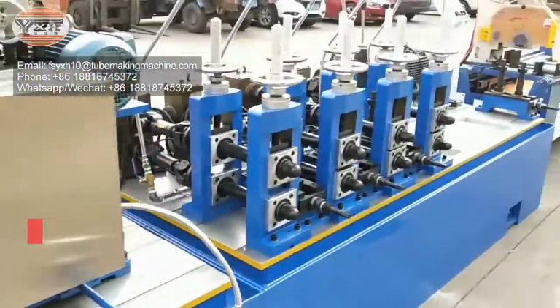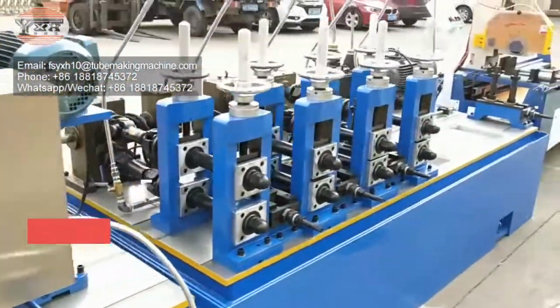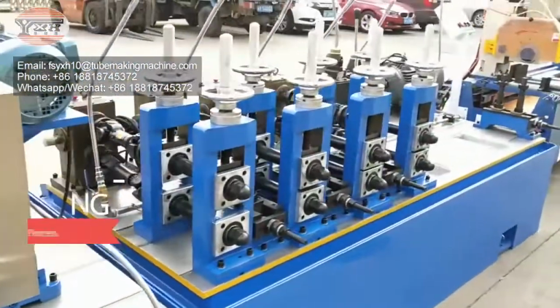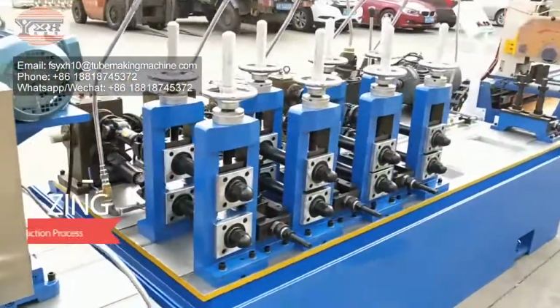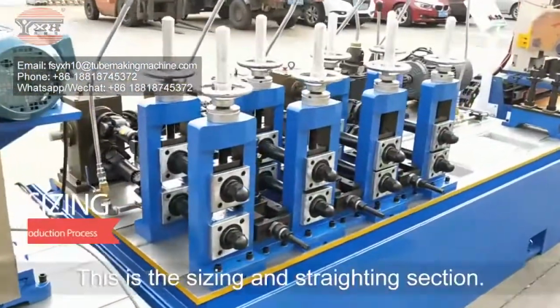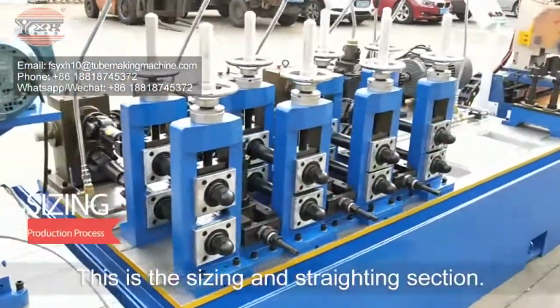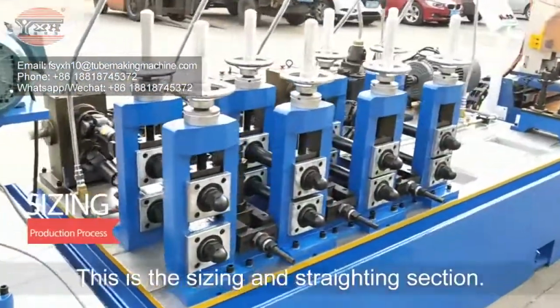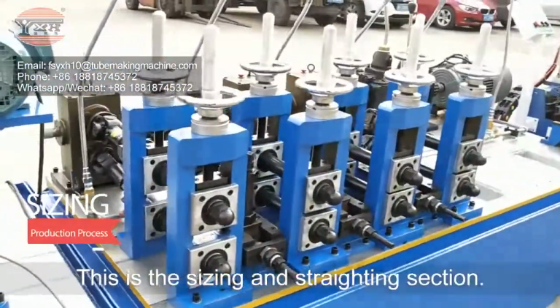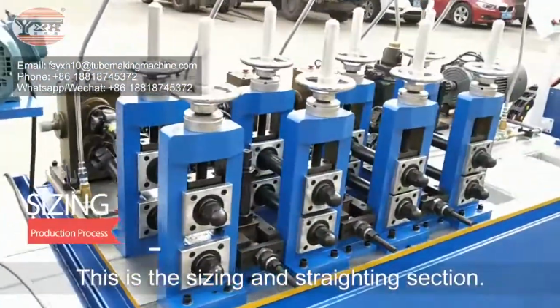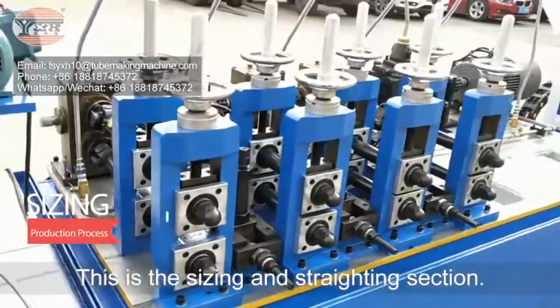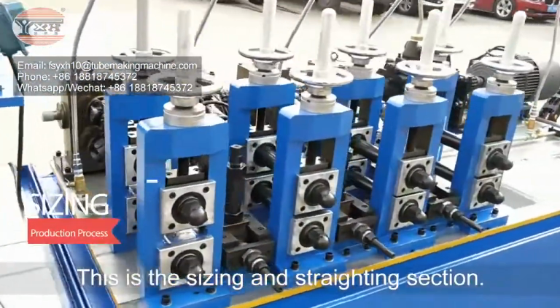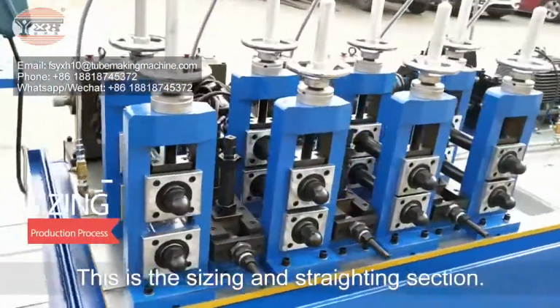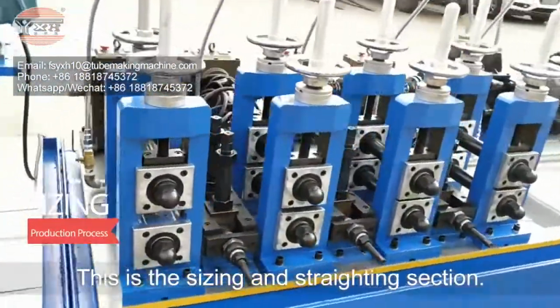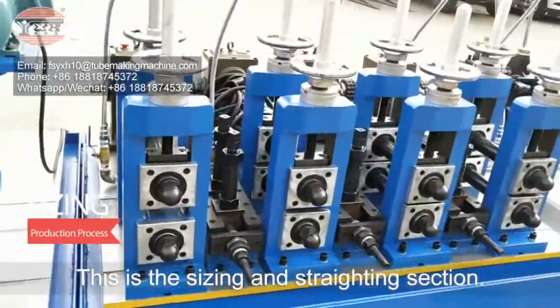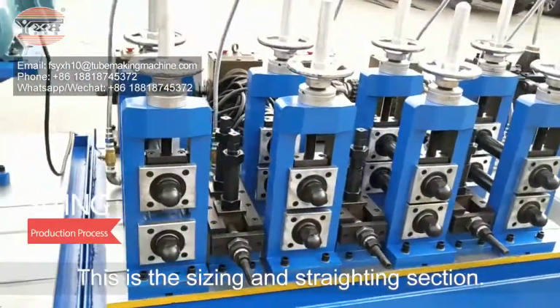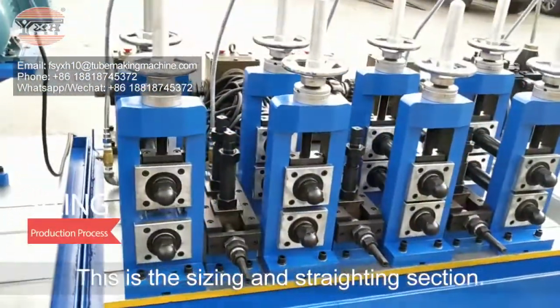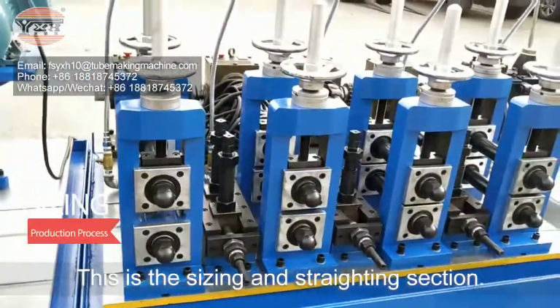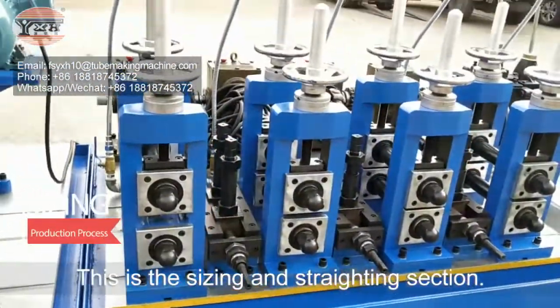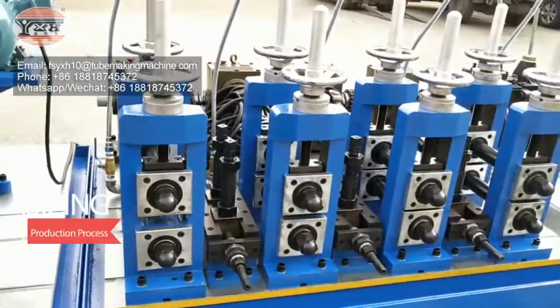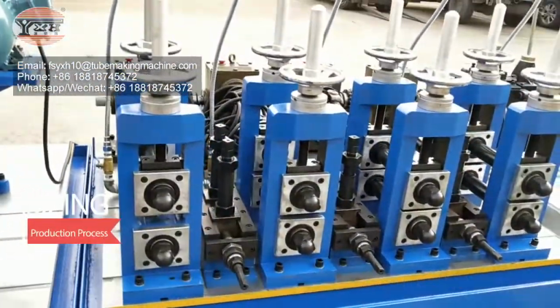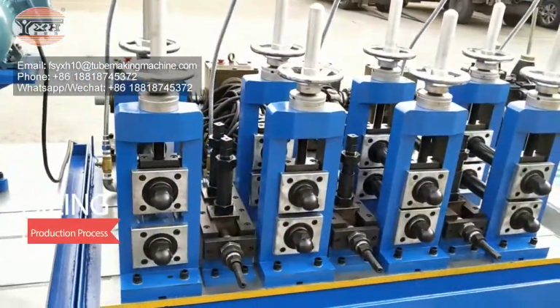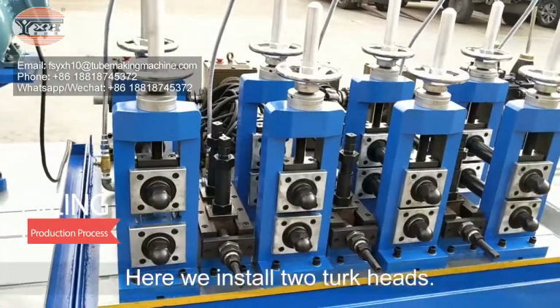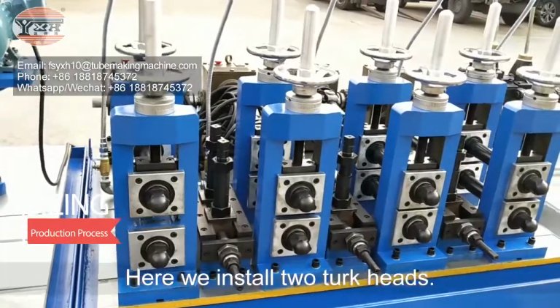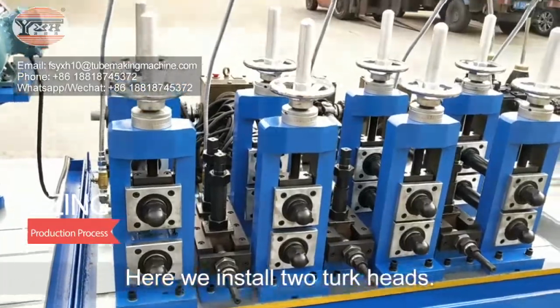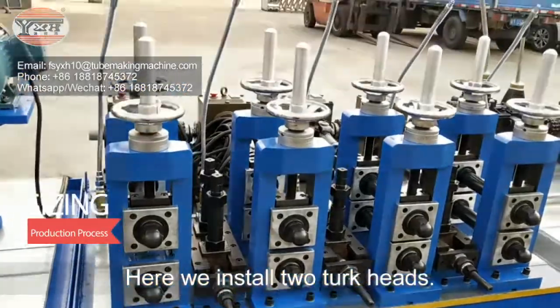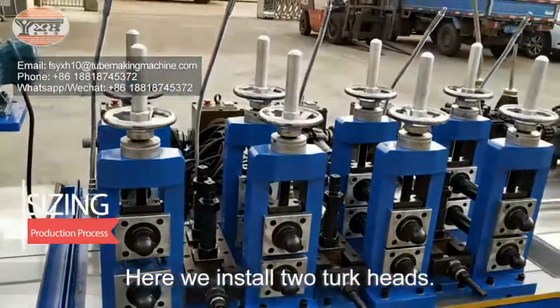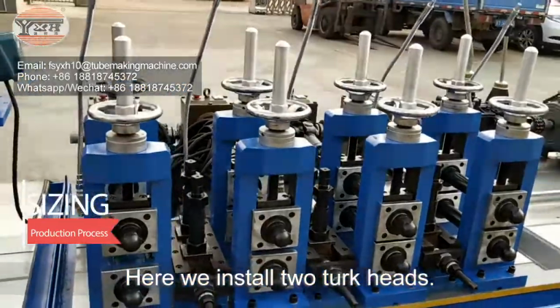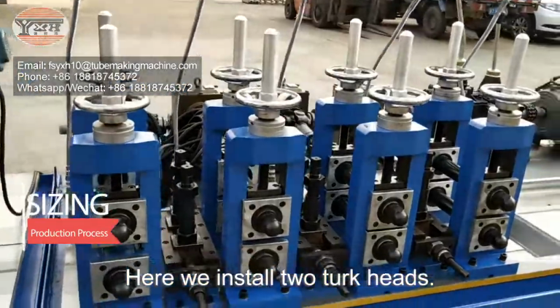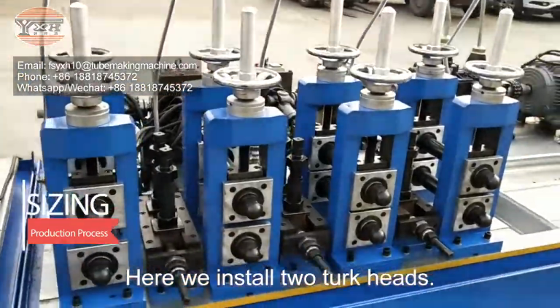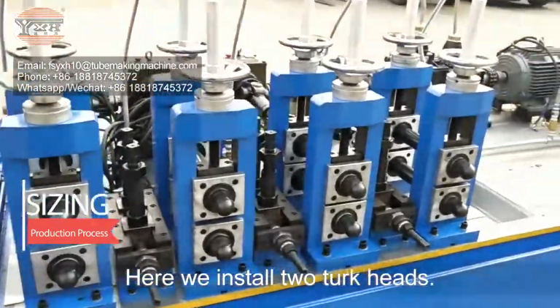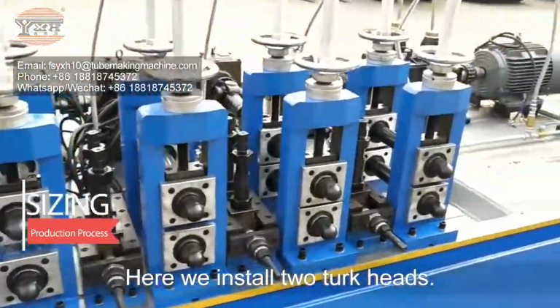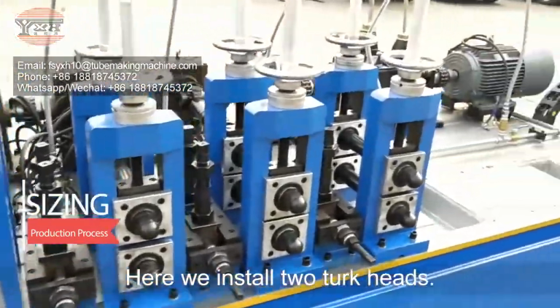This is the sizing and straightening section. Here we install two turk heads.